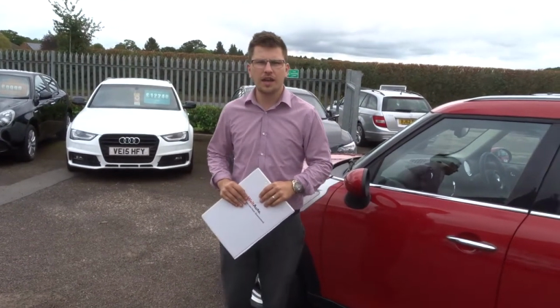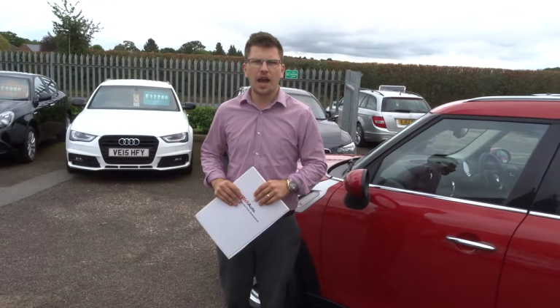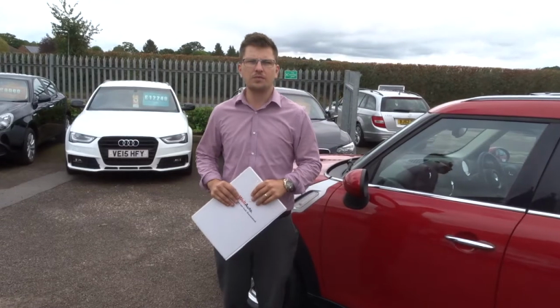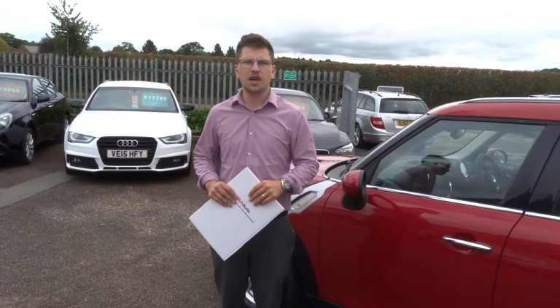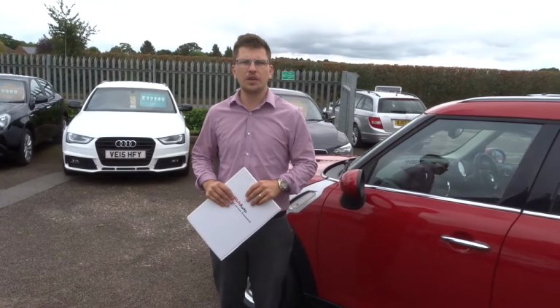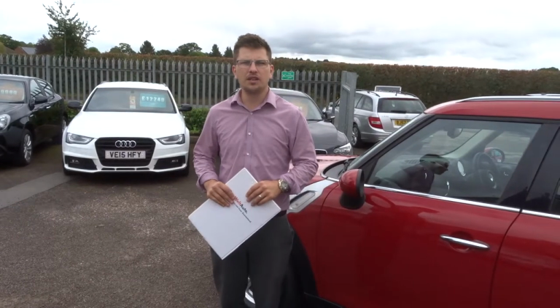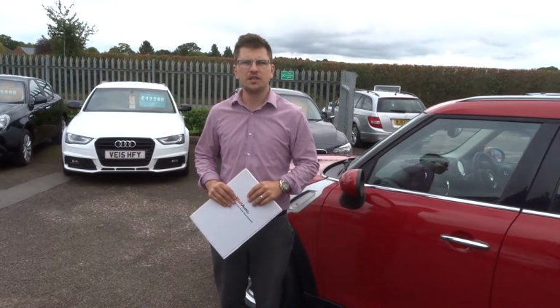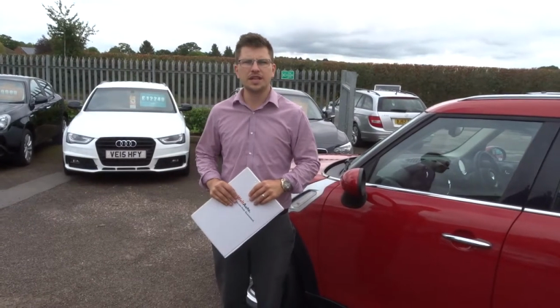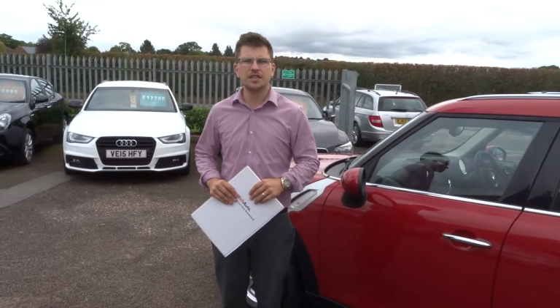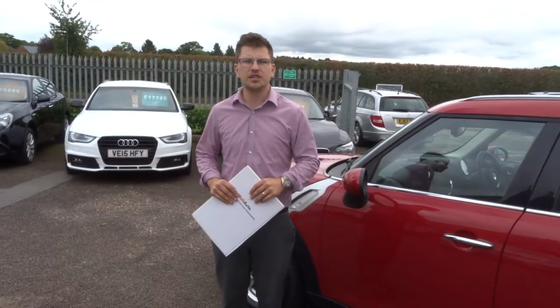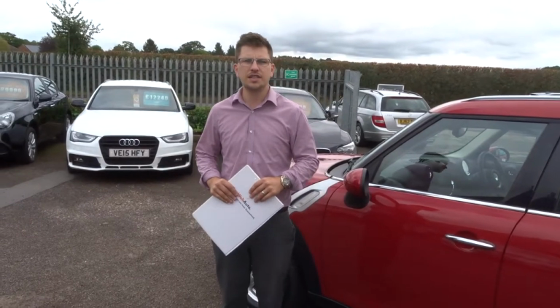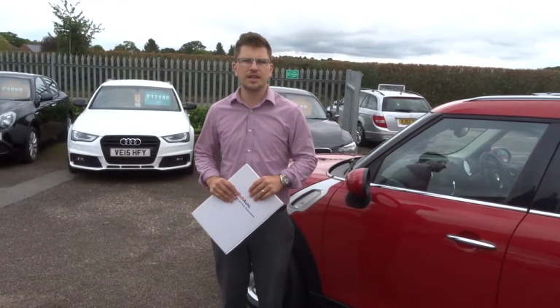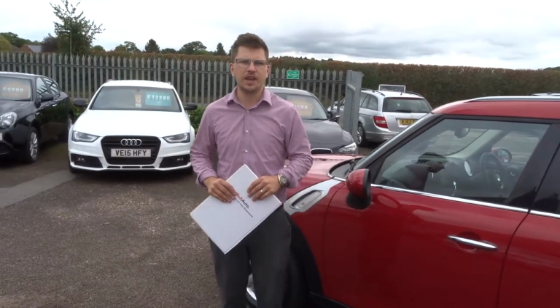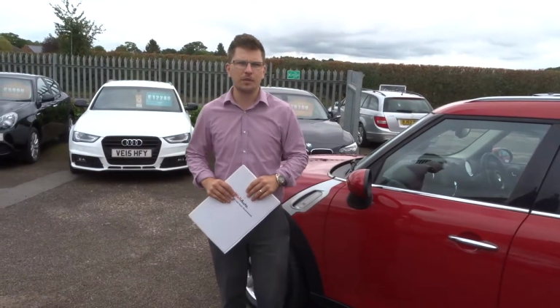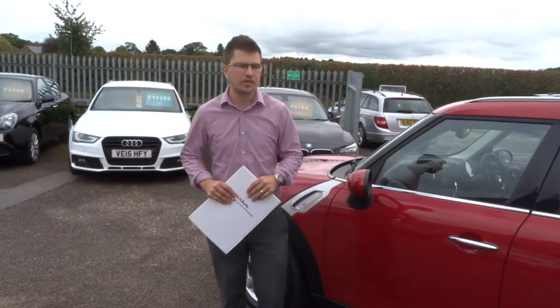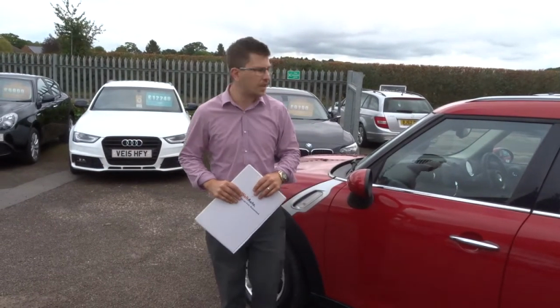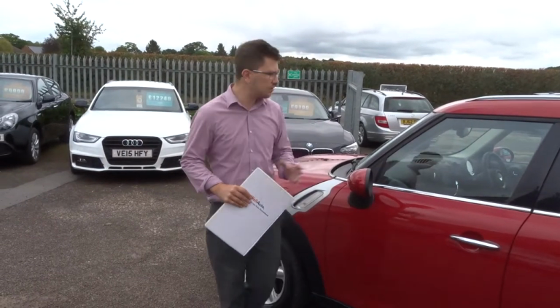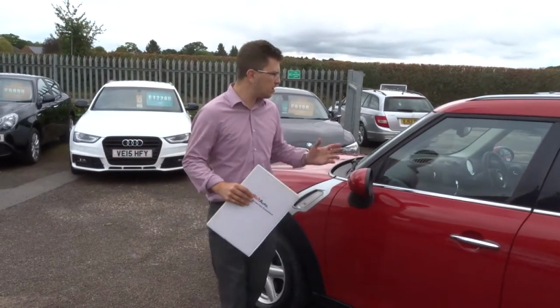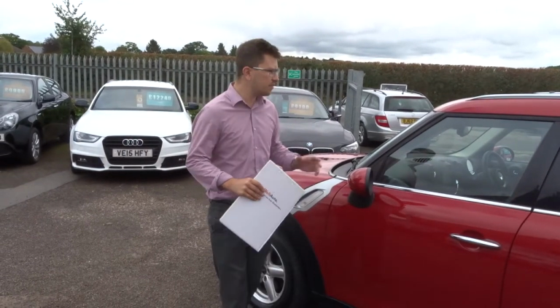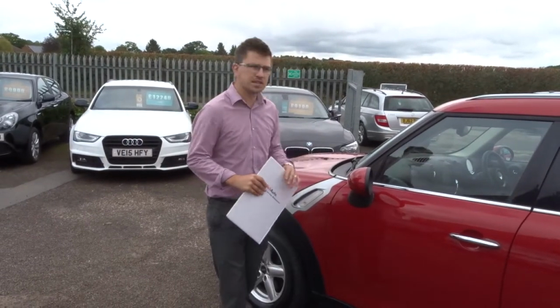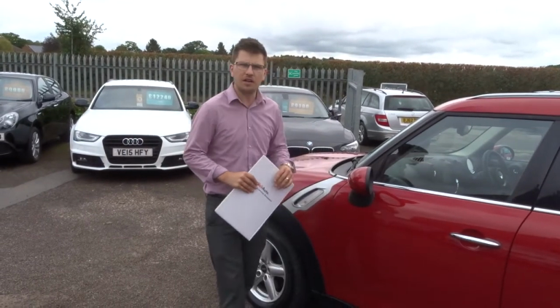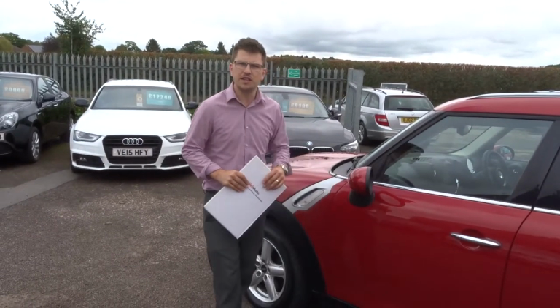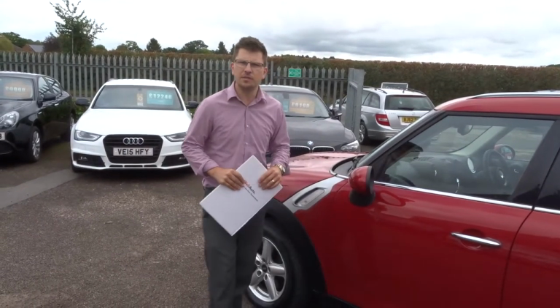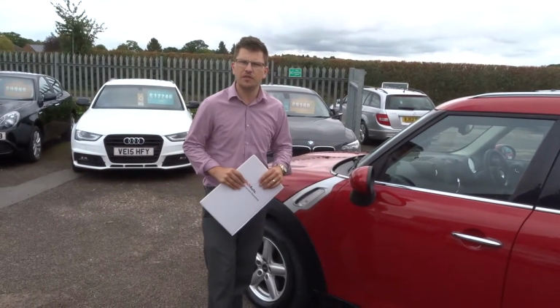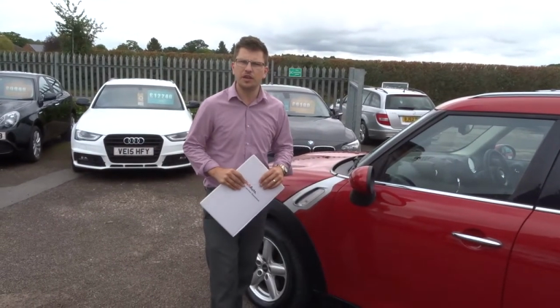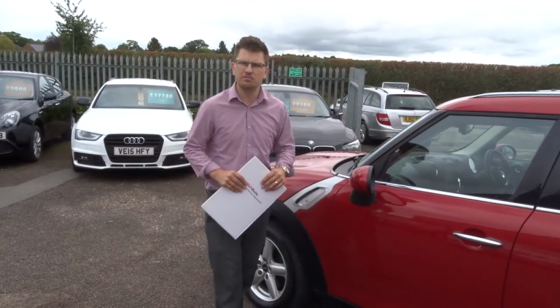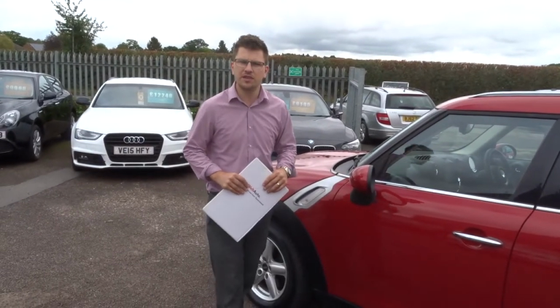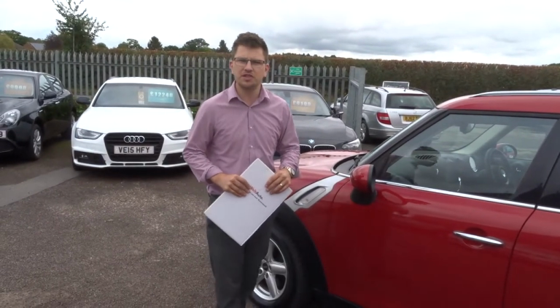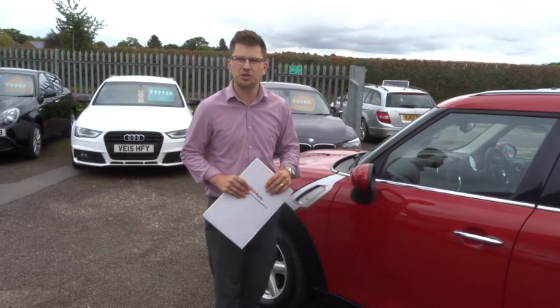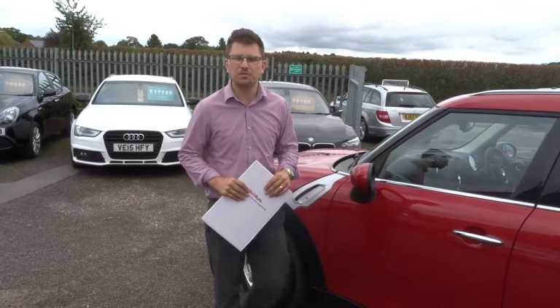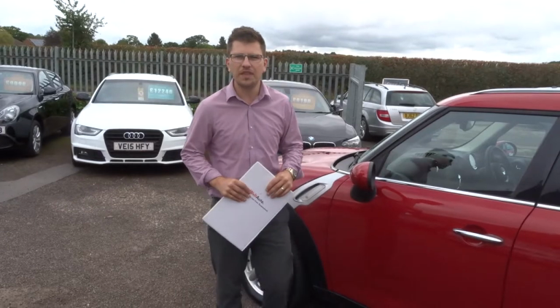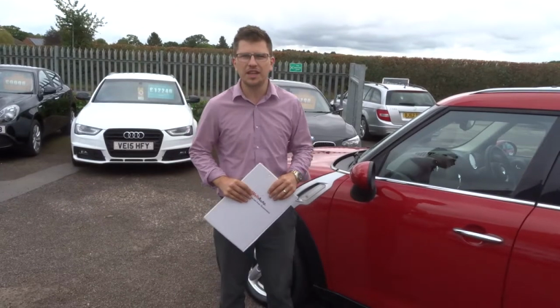Our number is 01926 267813. If this car fits the bill for you, give us a call. Thank you.